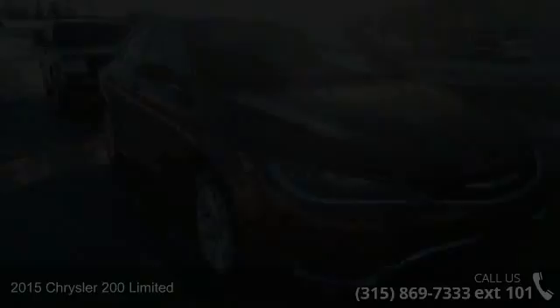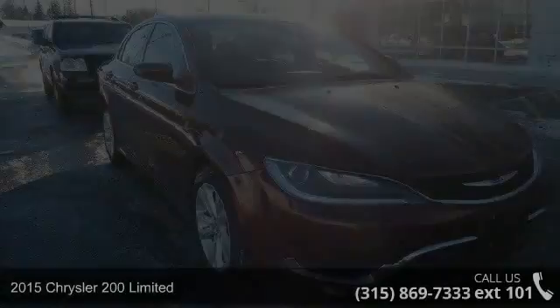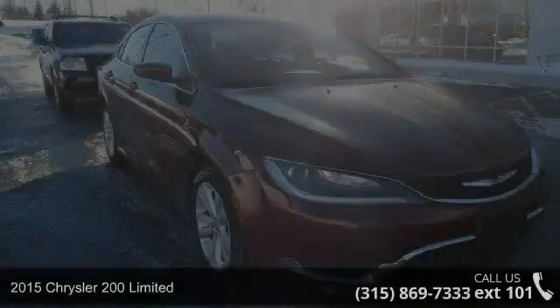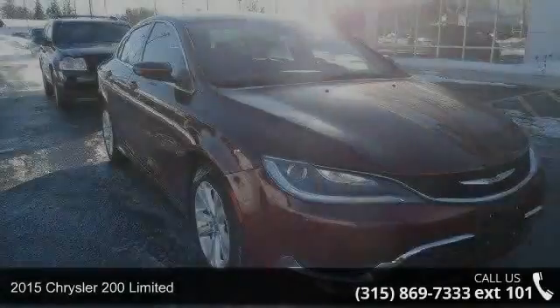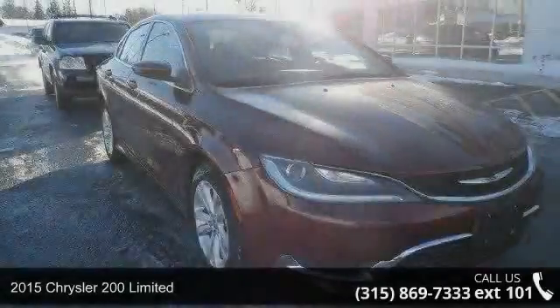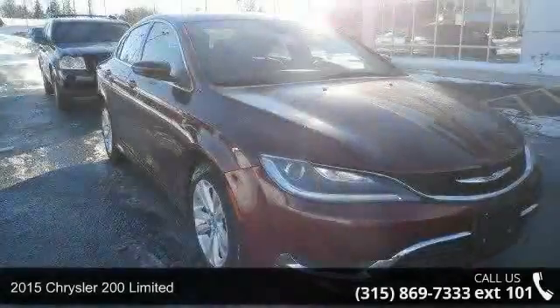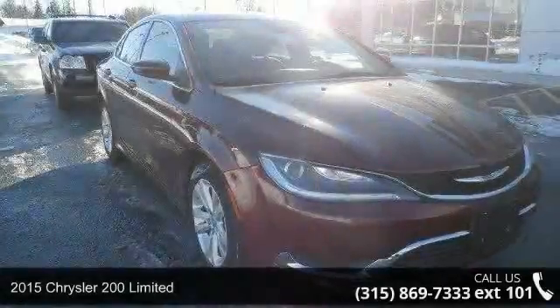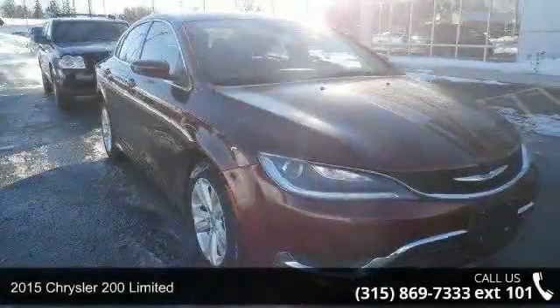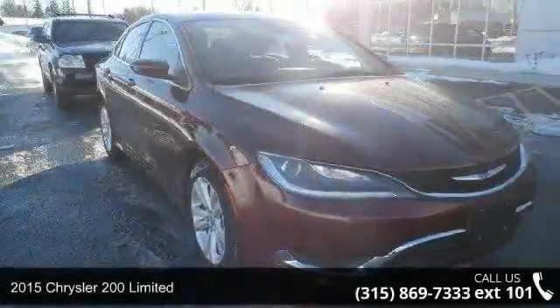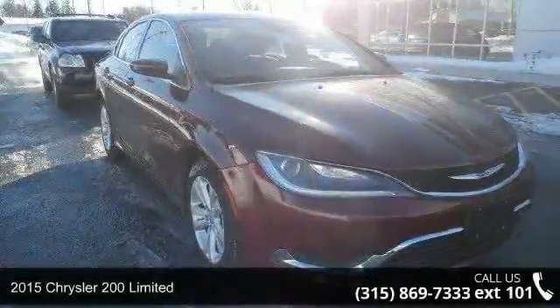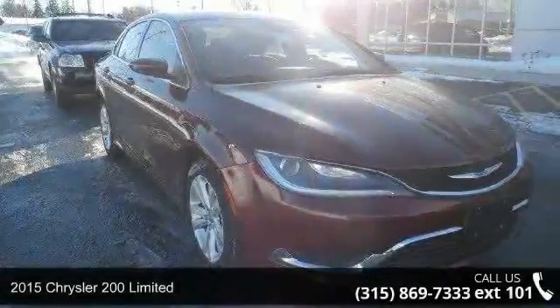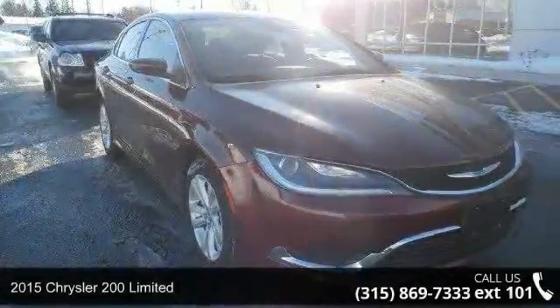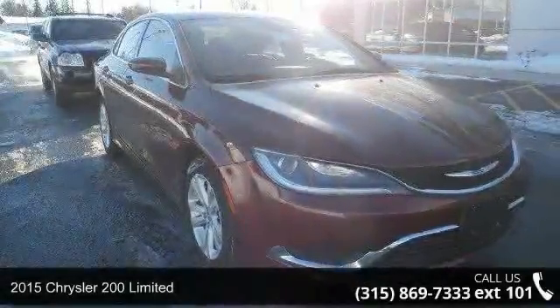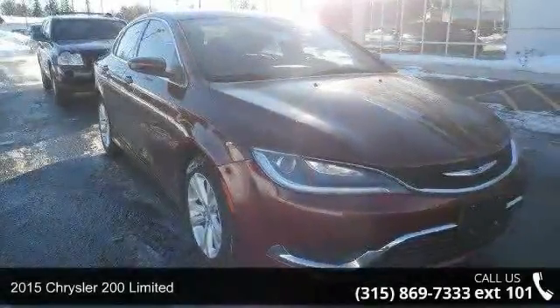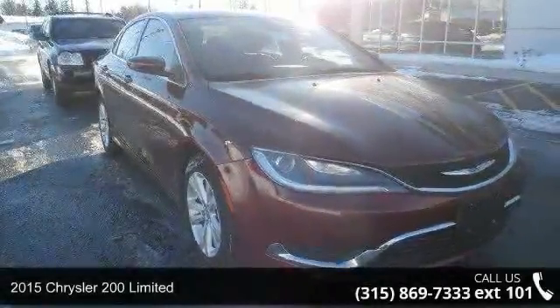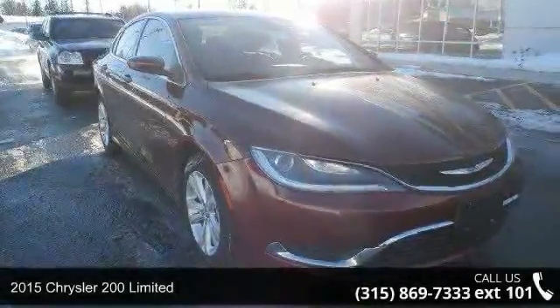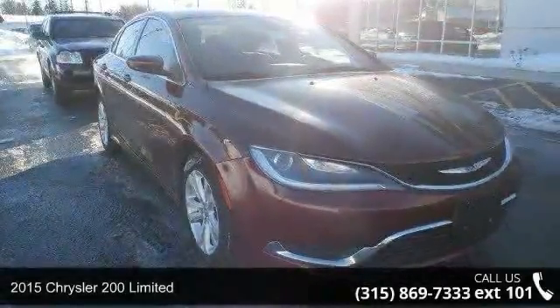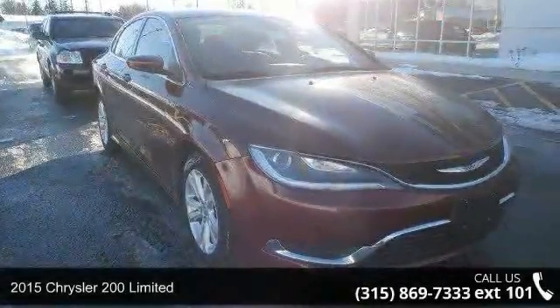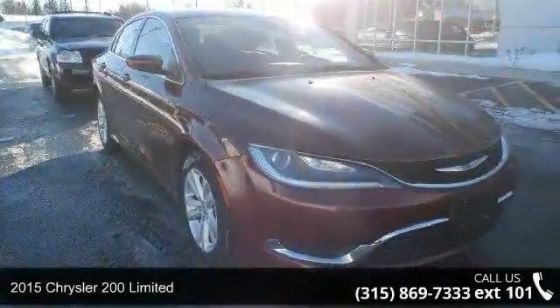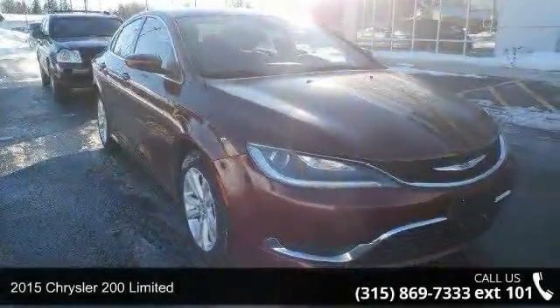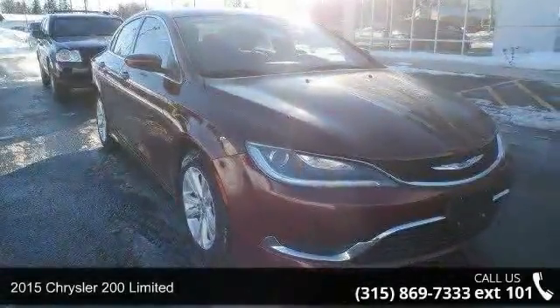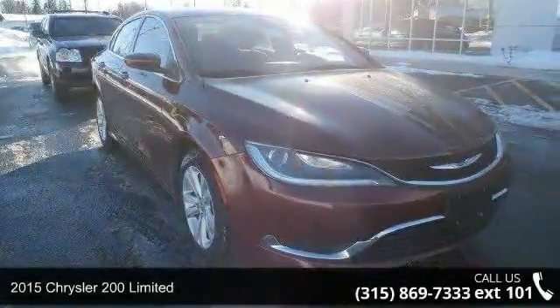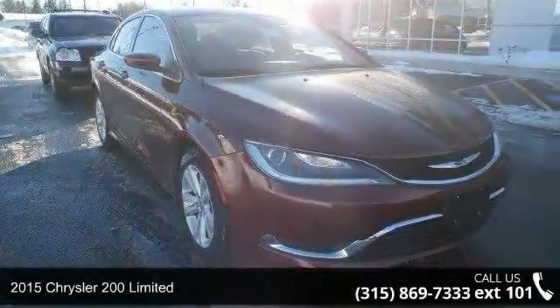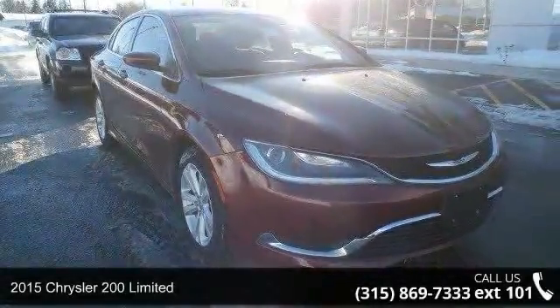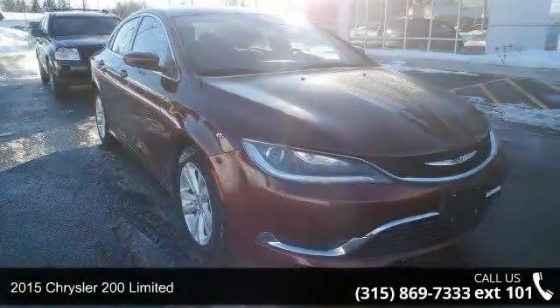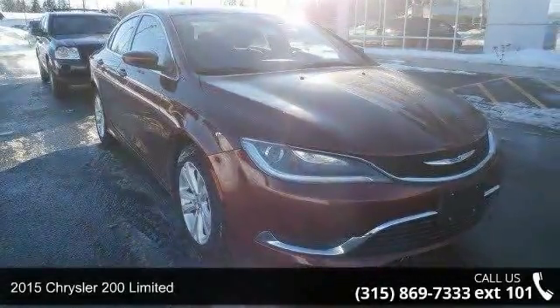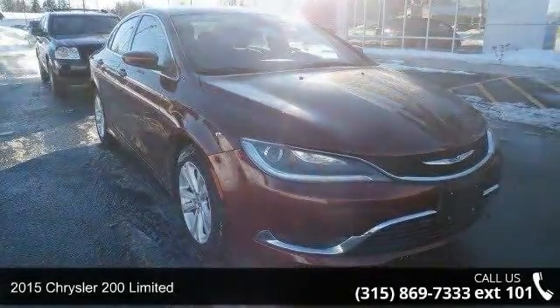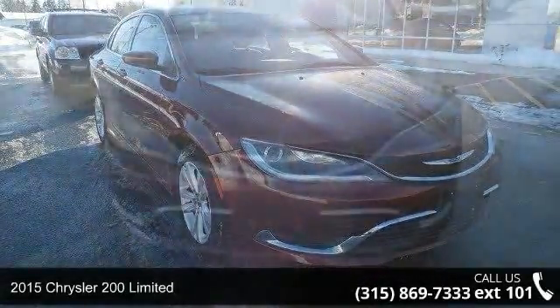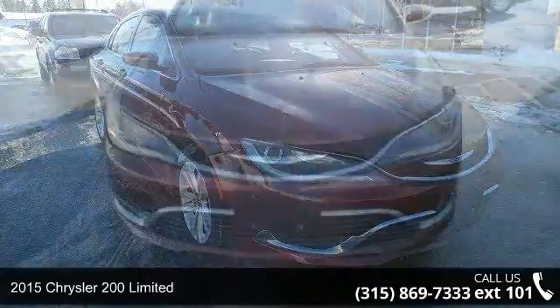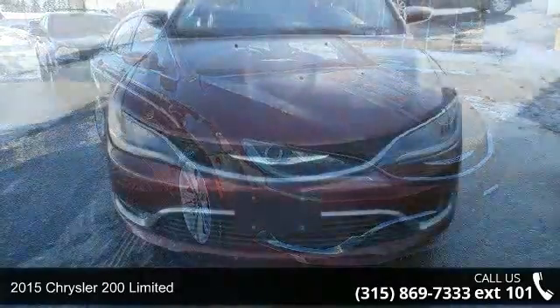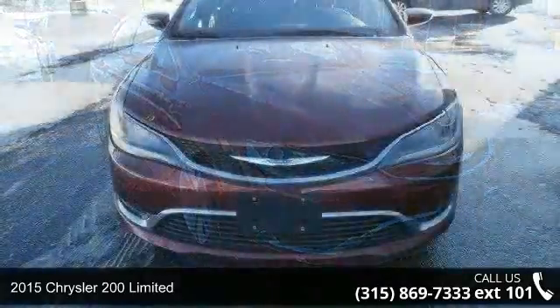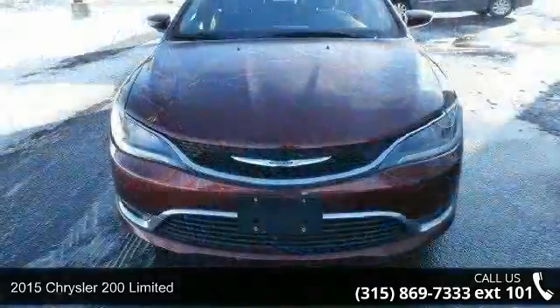Presenting the 2015 Chrysler 200 Limited. This may be the set of wheels you've been looking for.